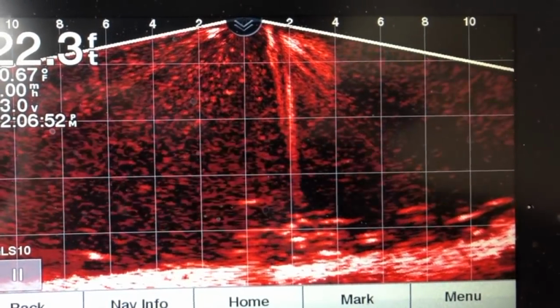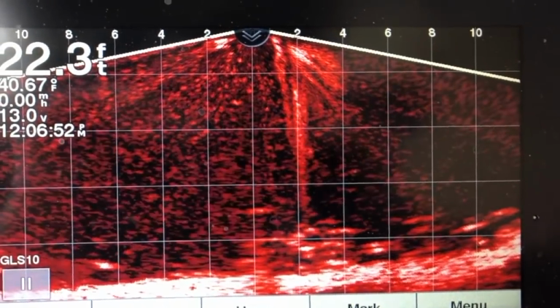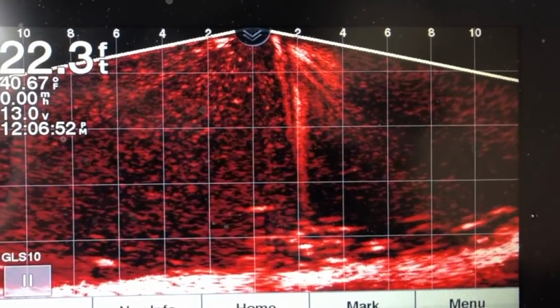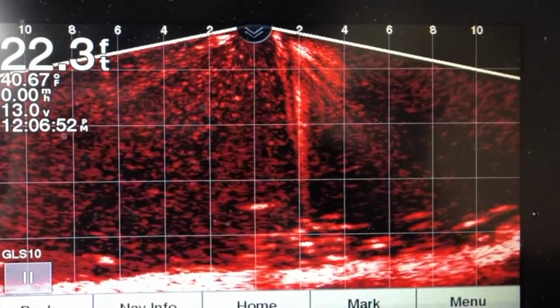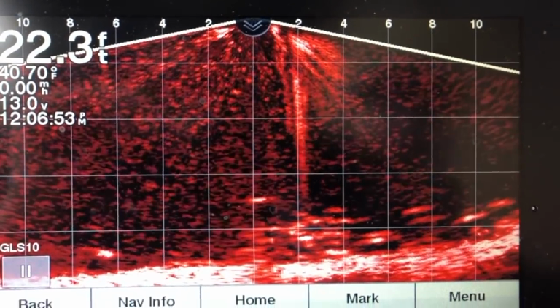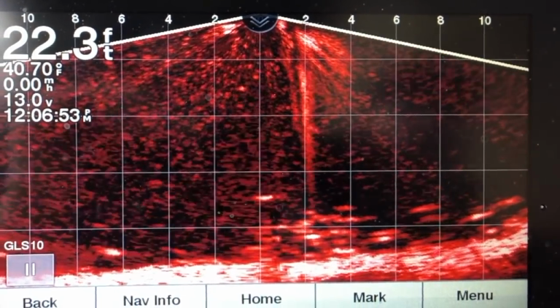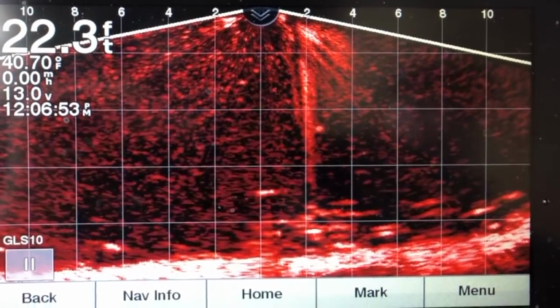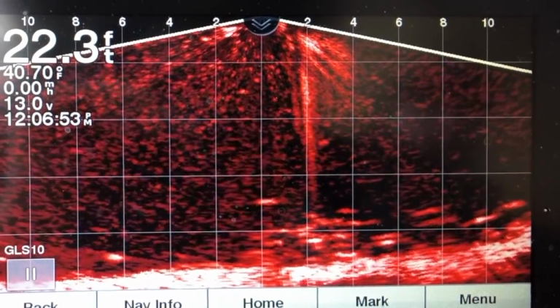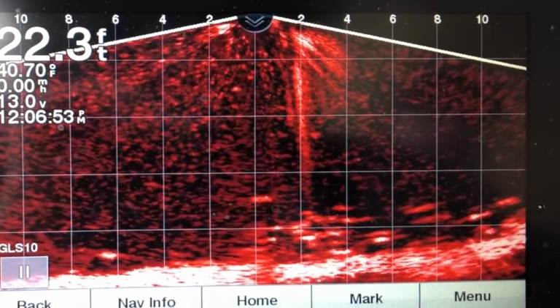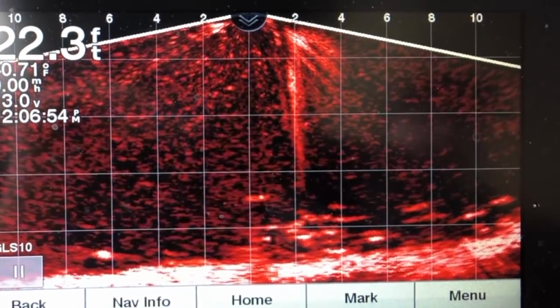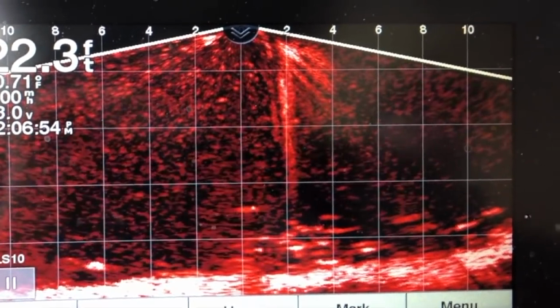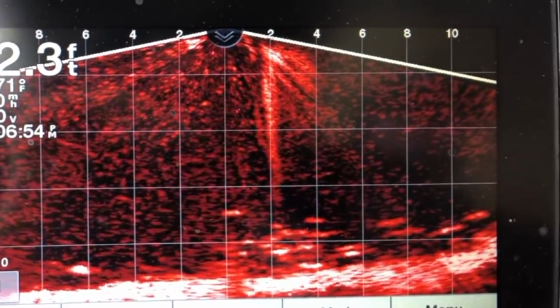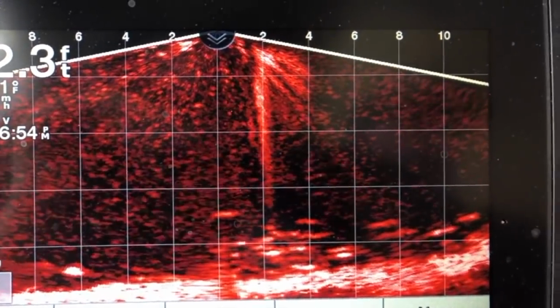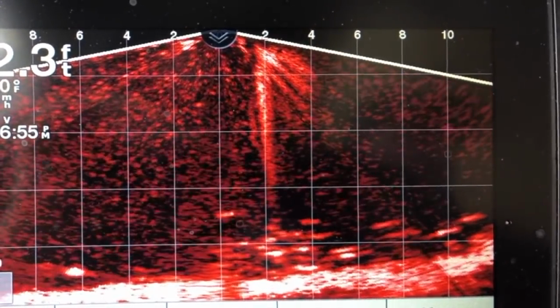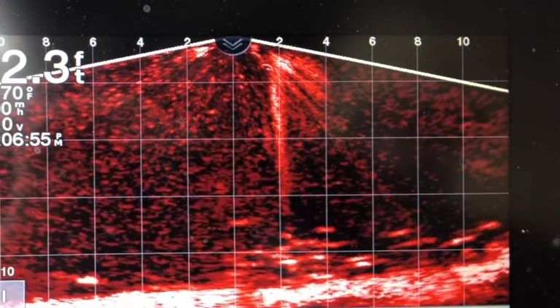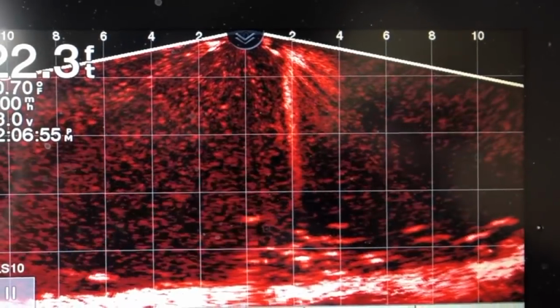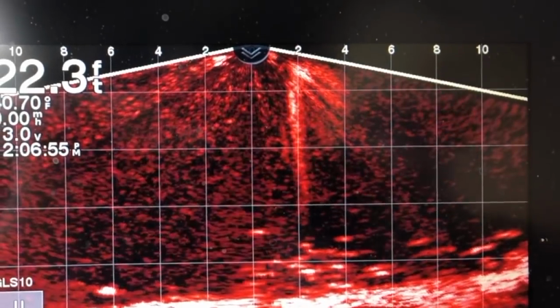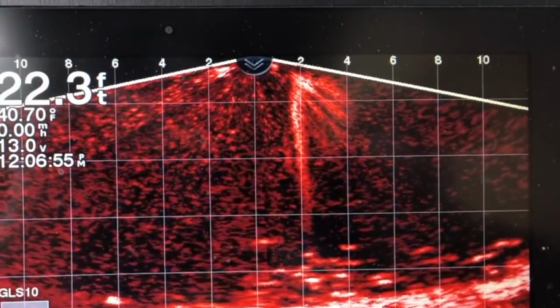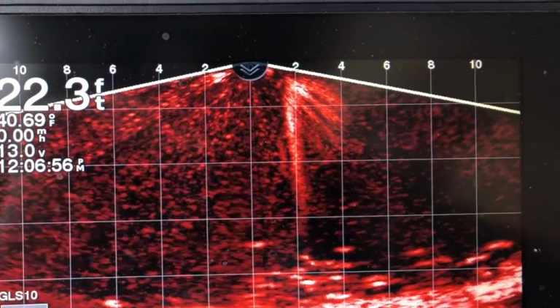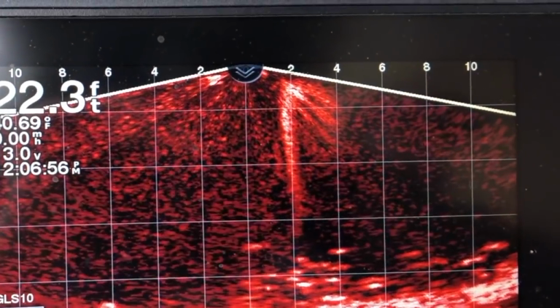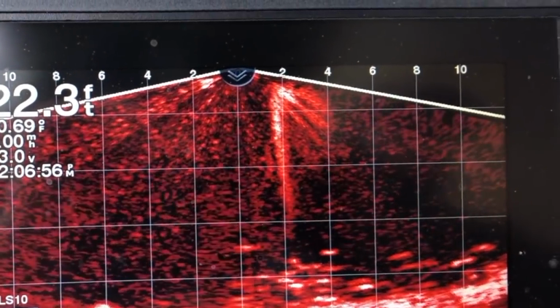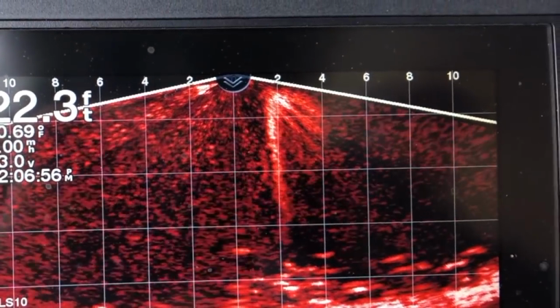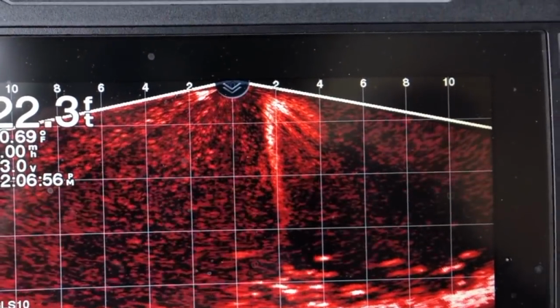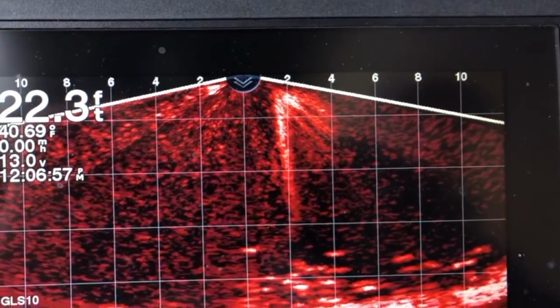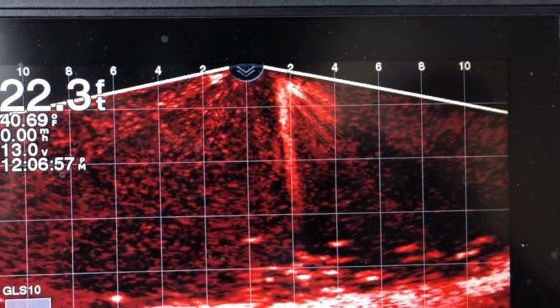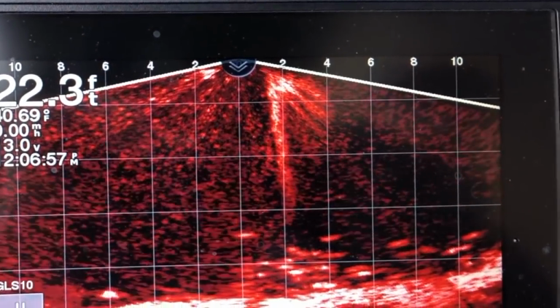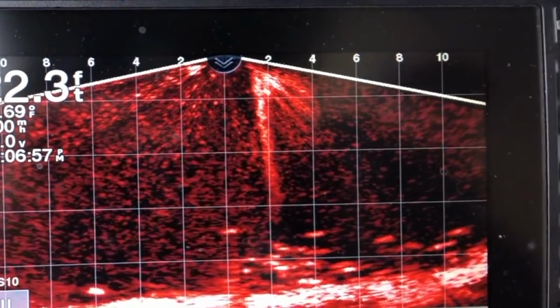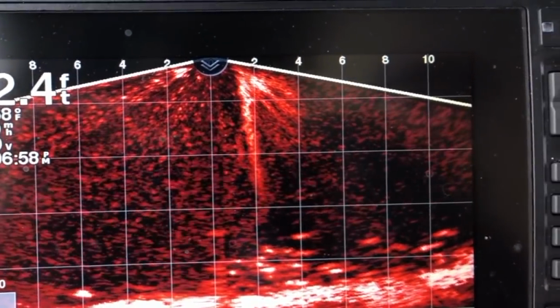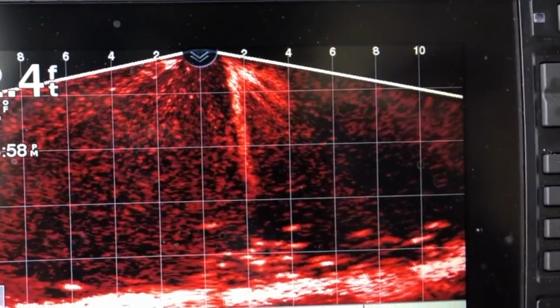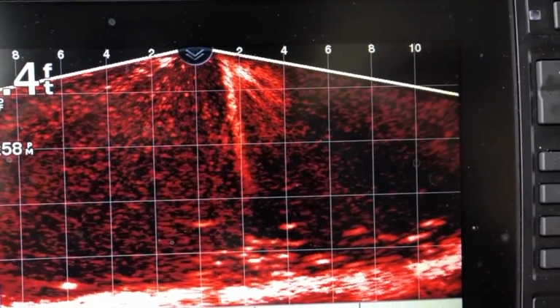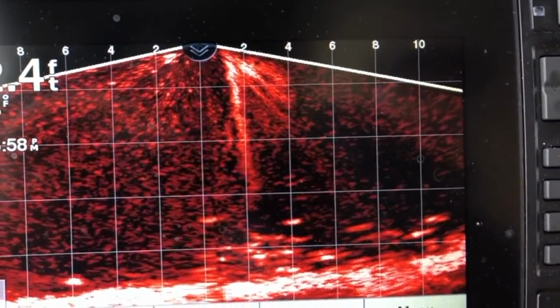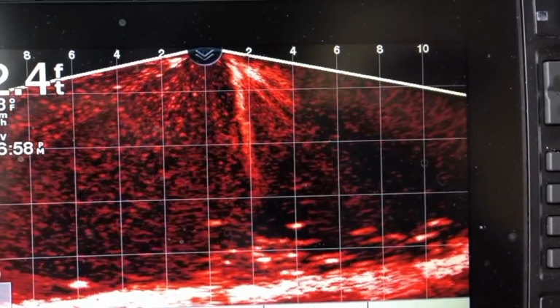There was a hit right there — one came up out of there and hit it. I'm going to check my bait. It looks good. I'm going to get it right back down in there.